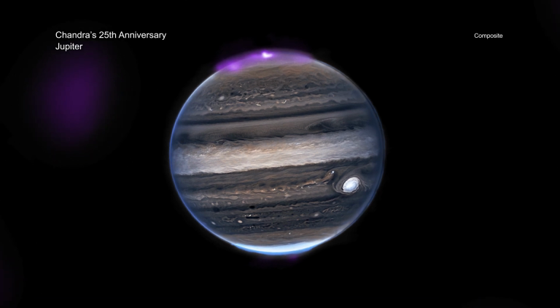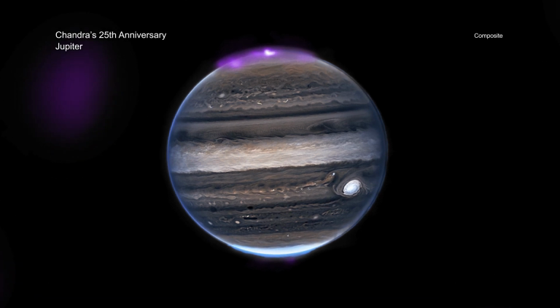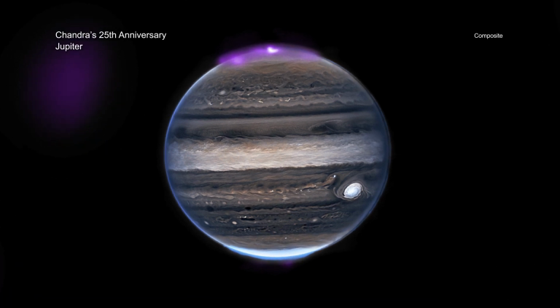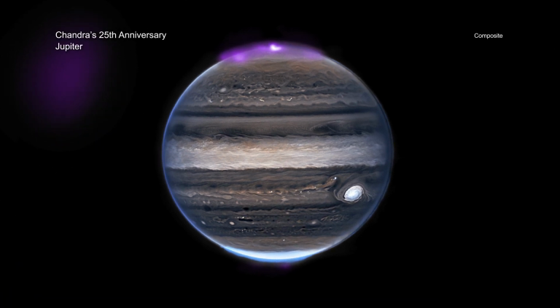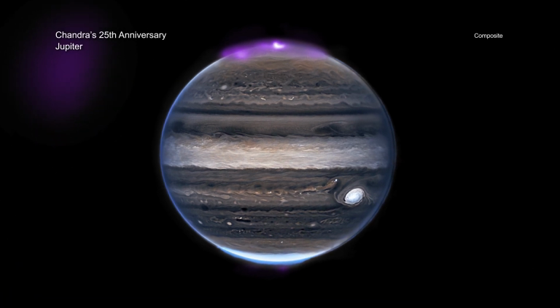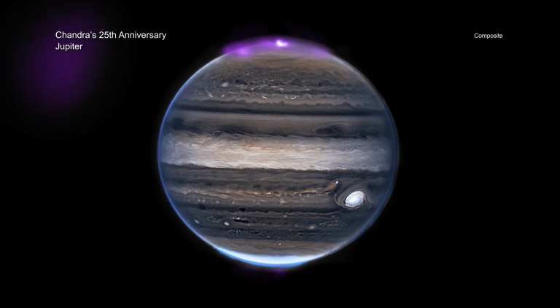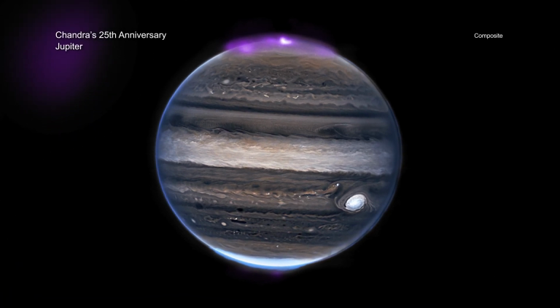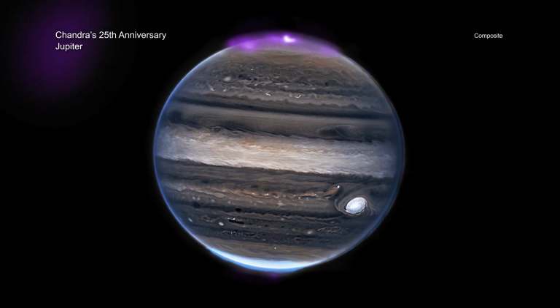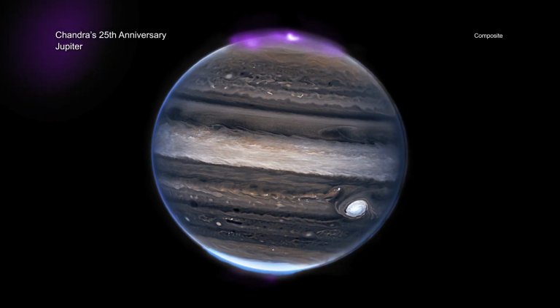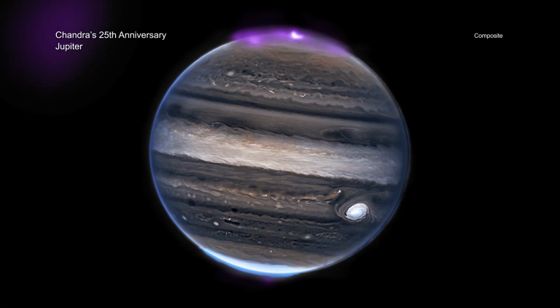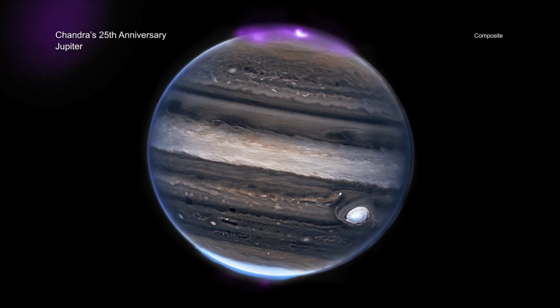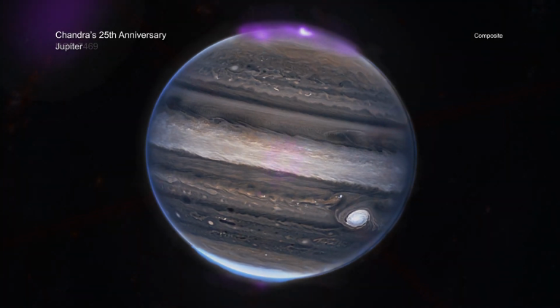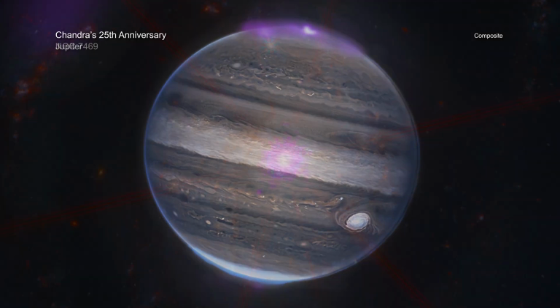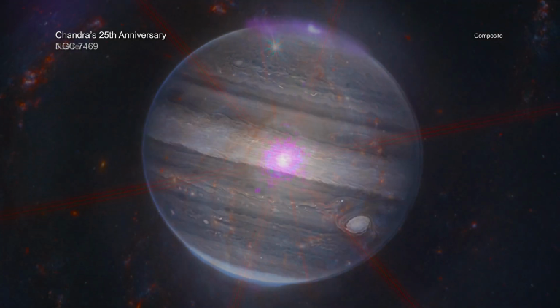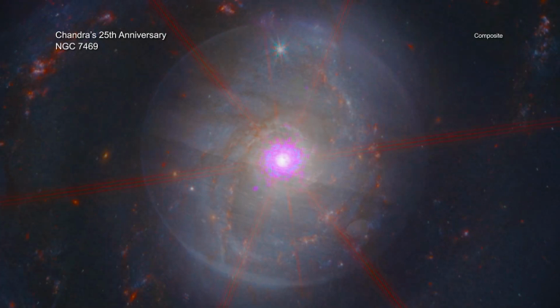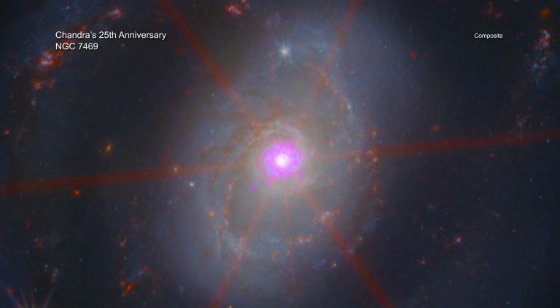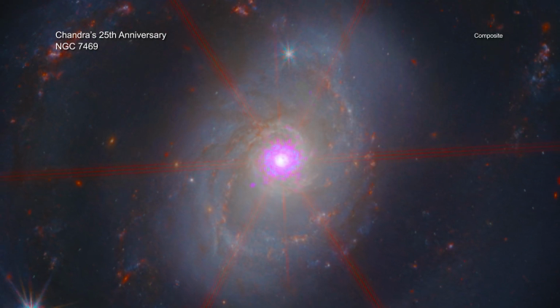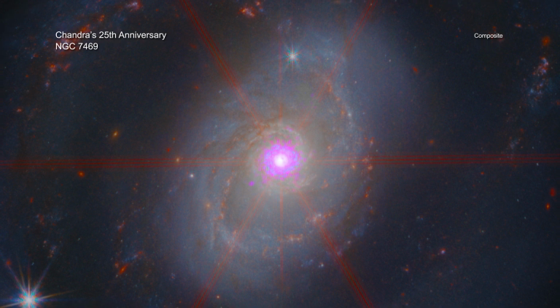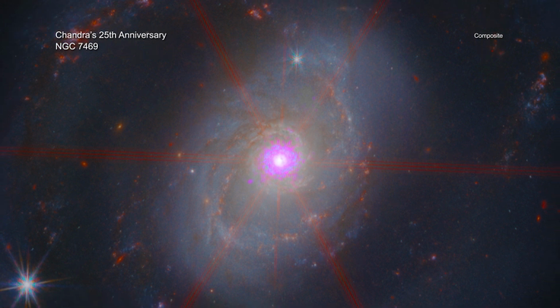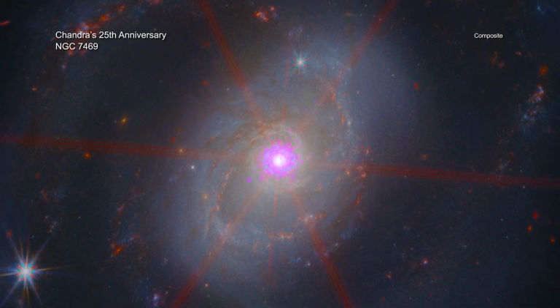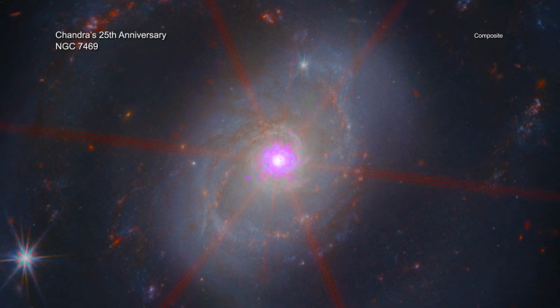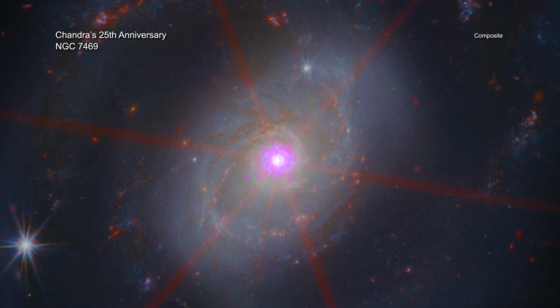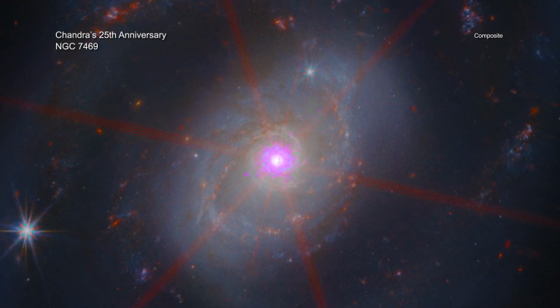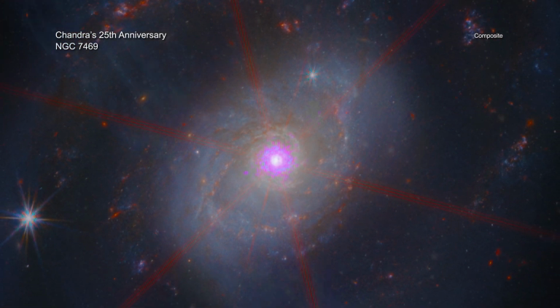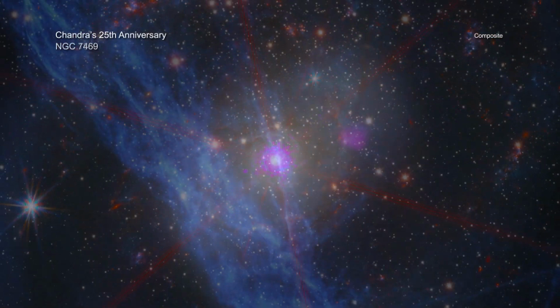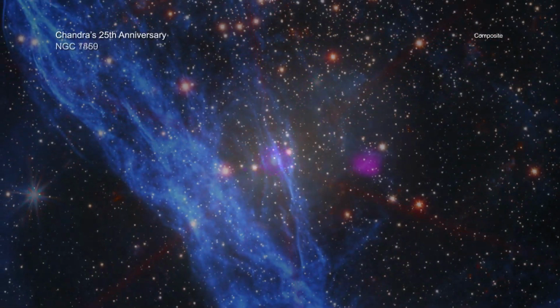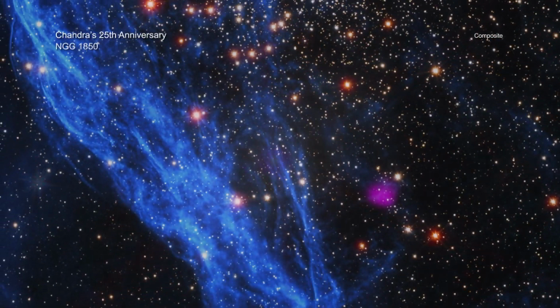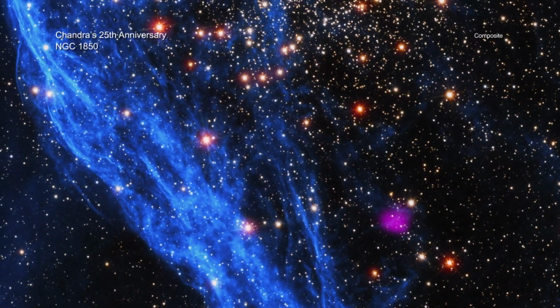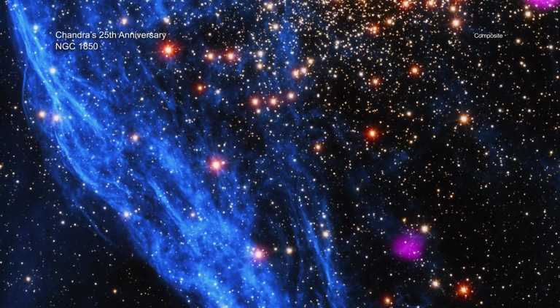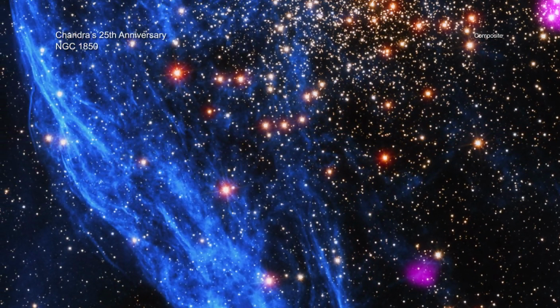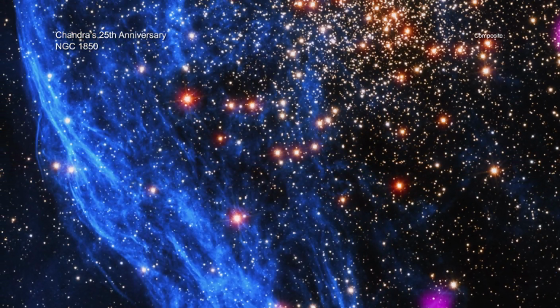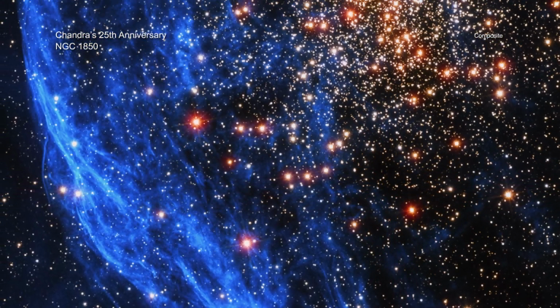The new set of images is a sample of almost 25,000 observations Chandra has taken during its quarter century in space.